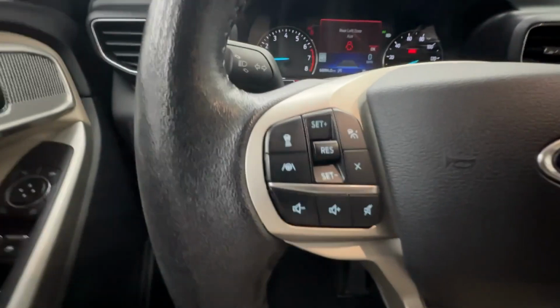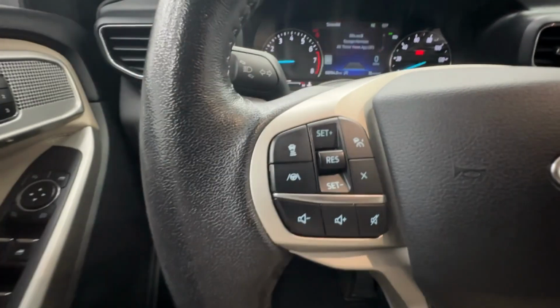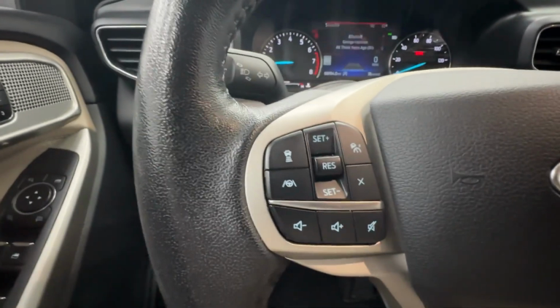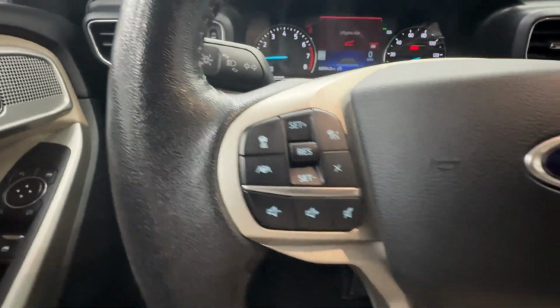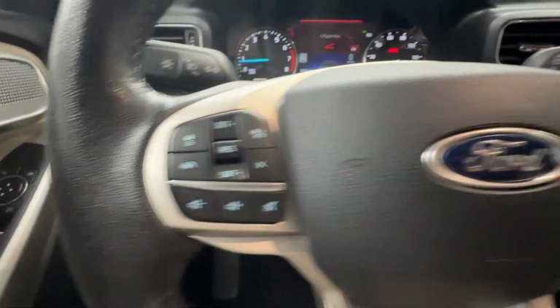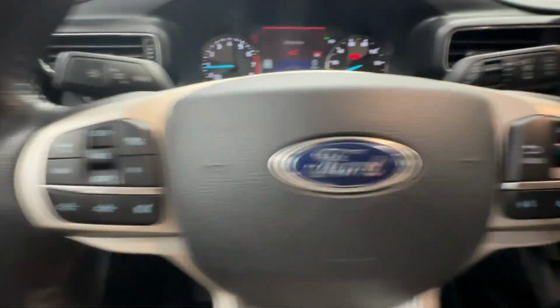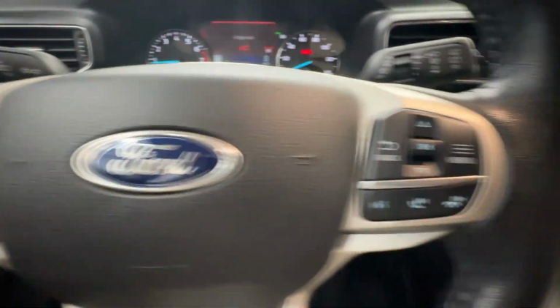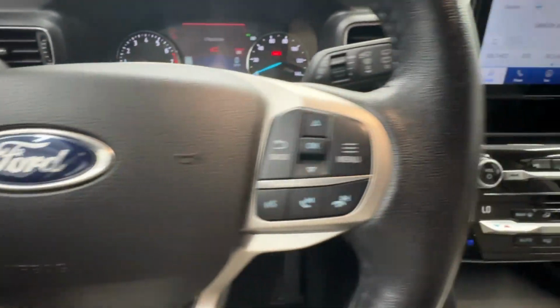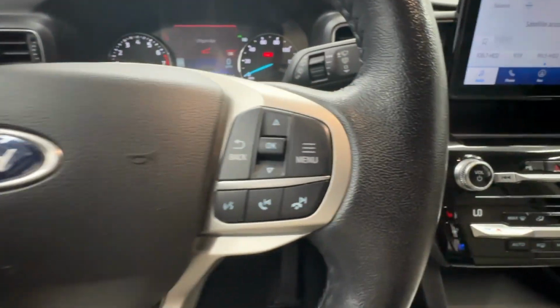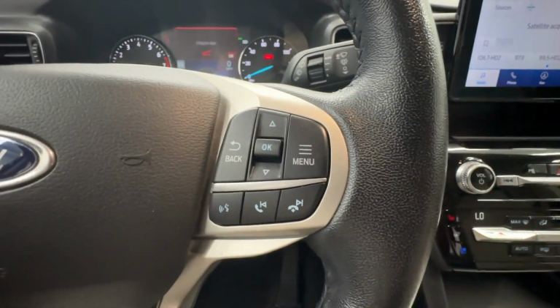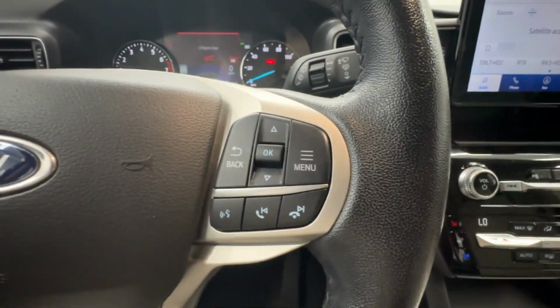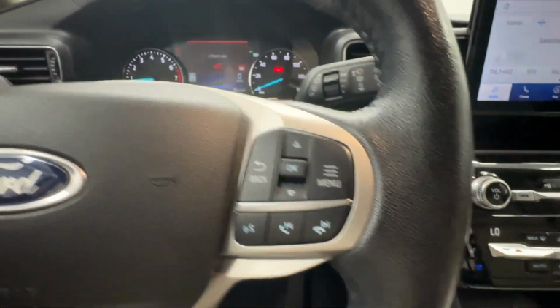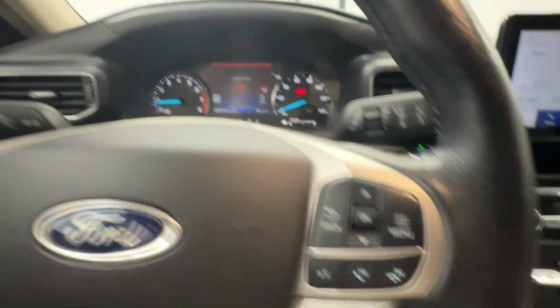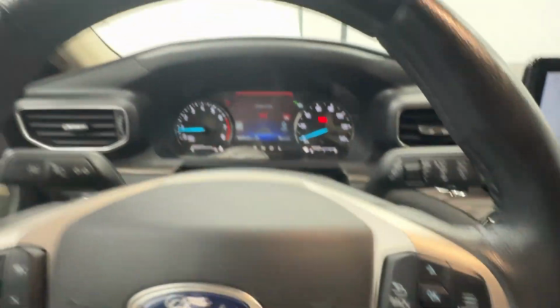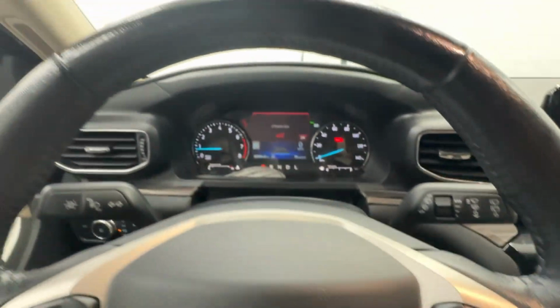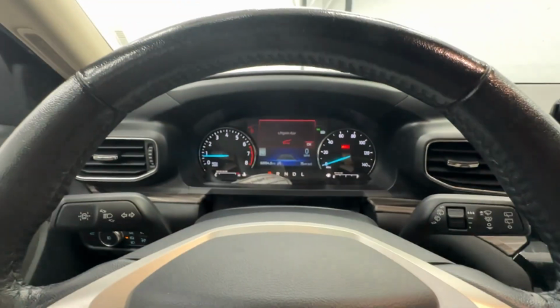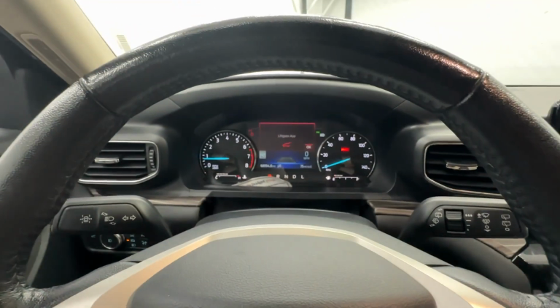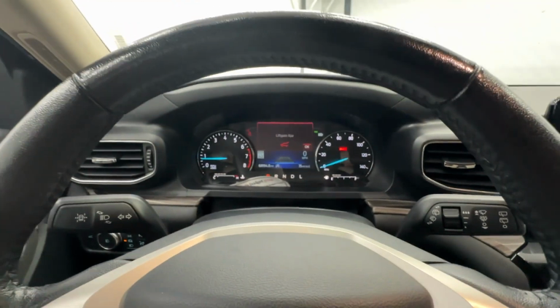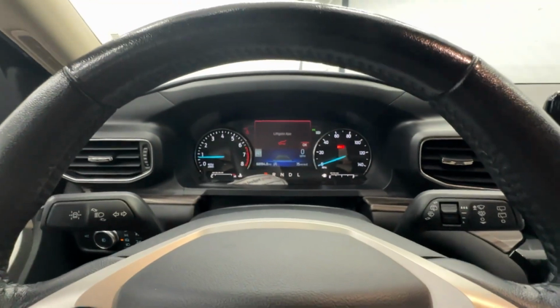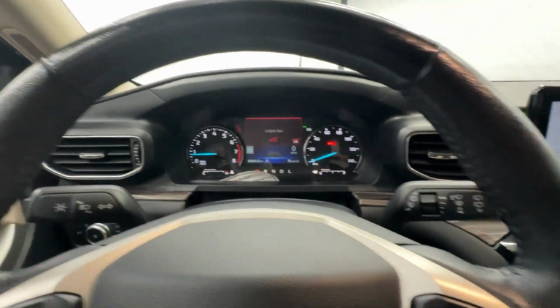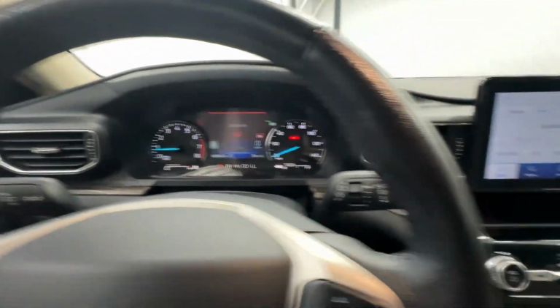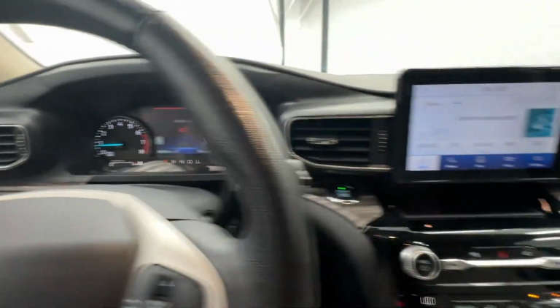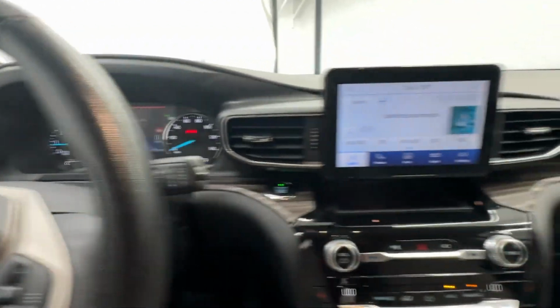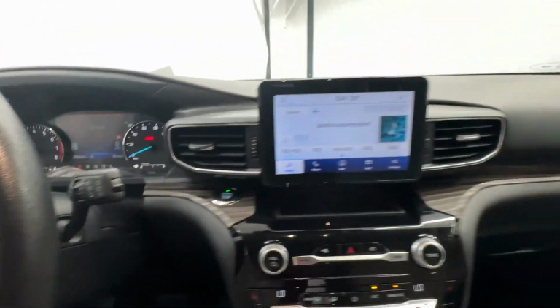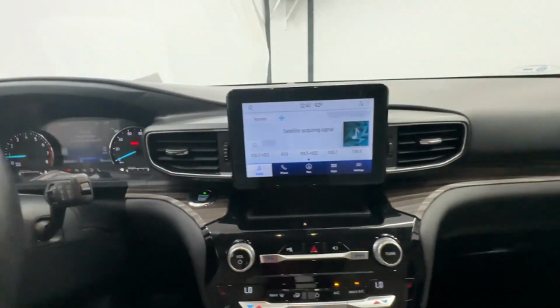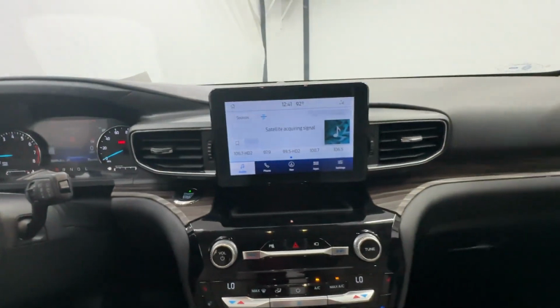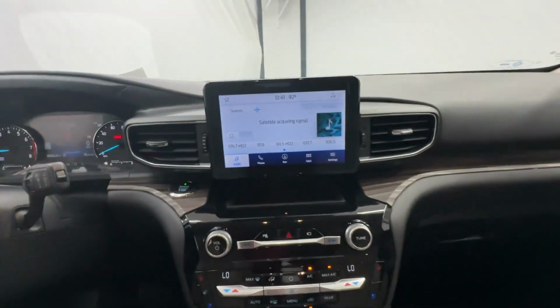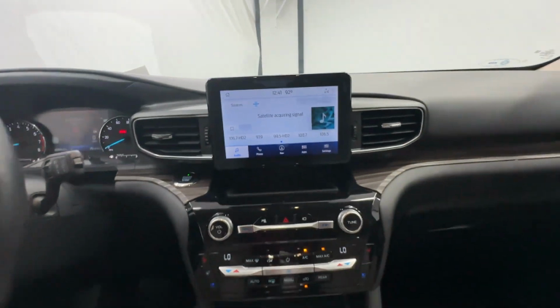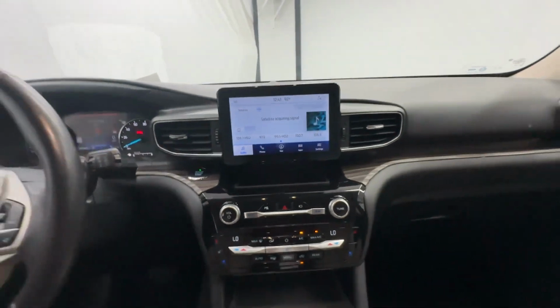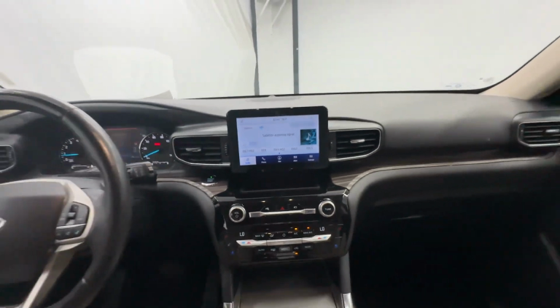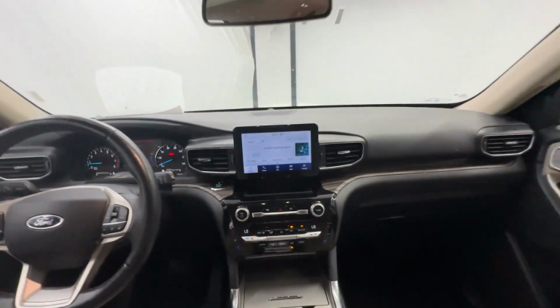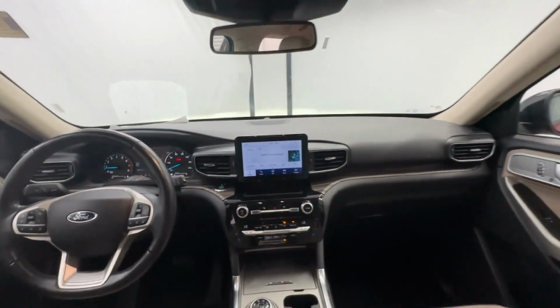Count on Explorer to make your adventures all they can be. Come in for a fun and easy test drive.